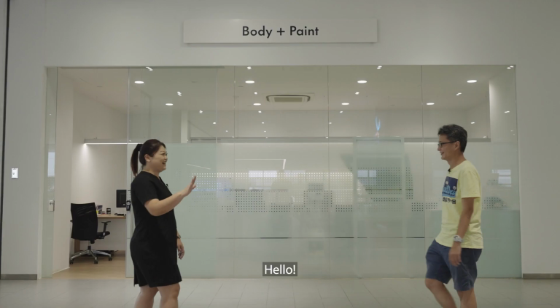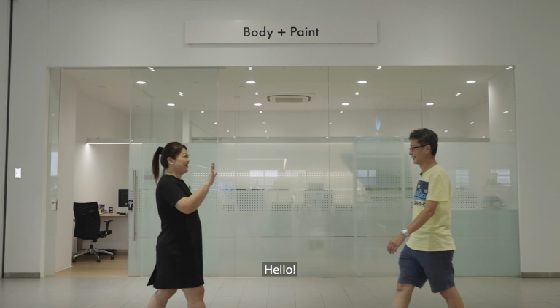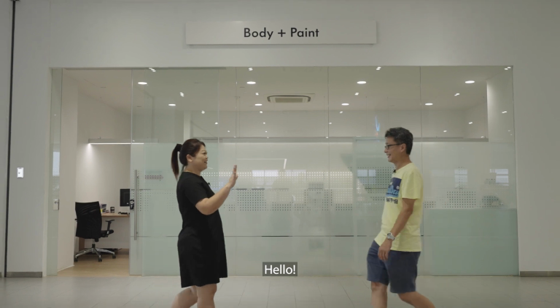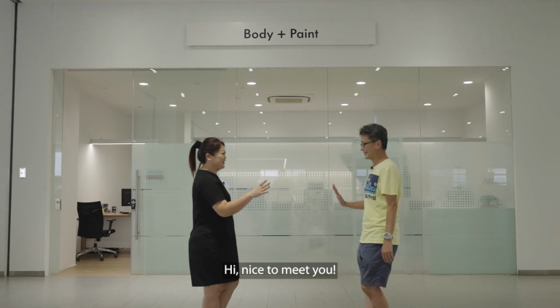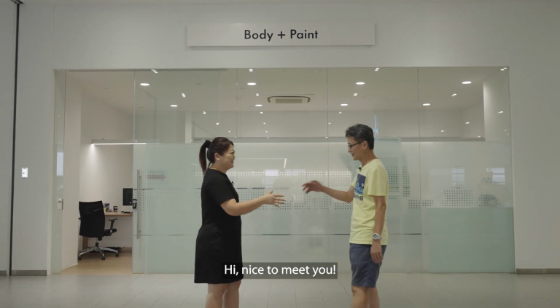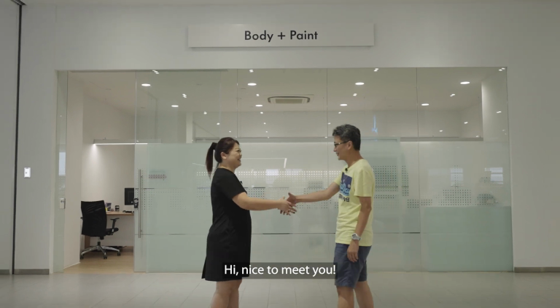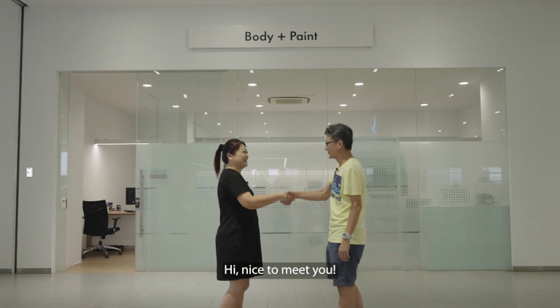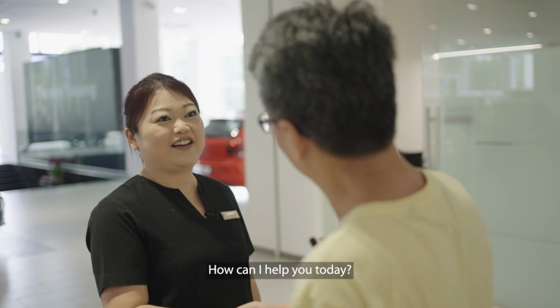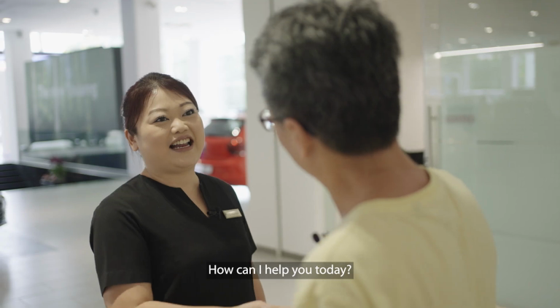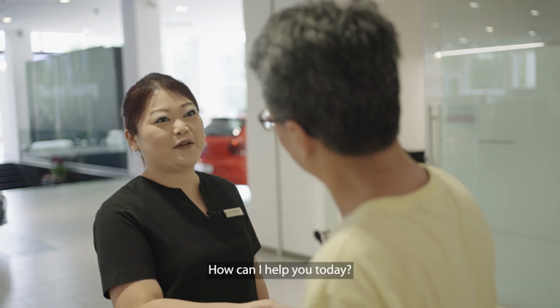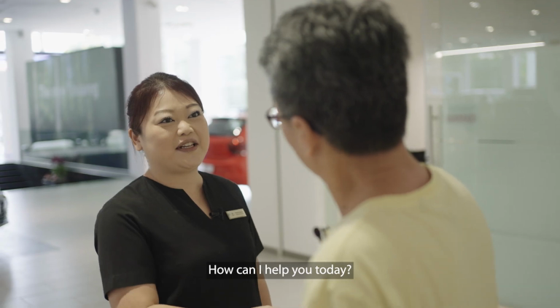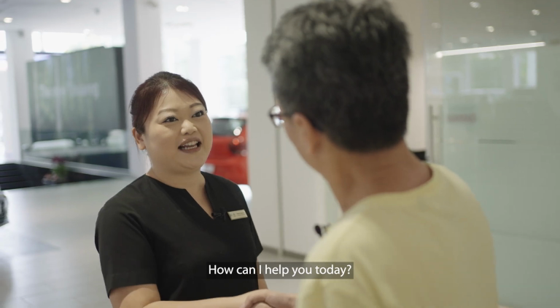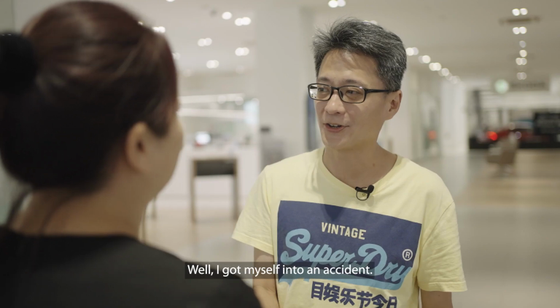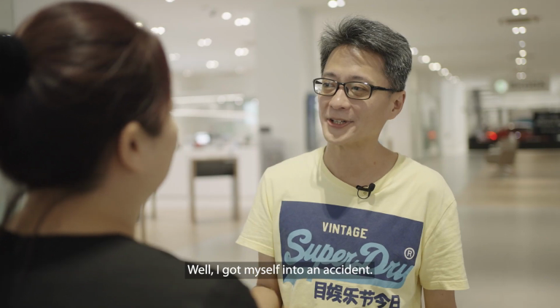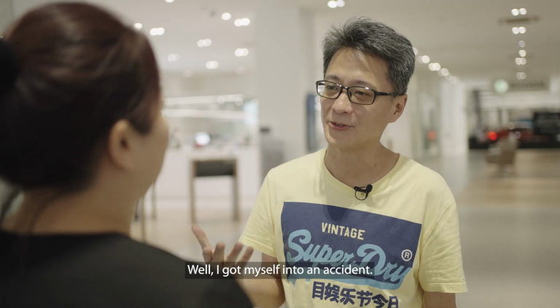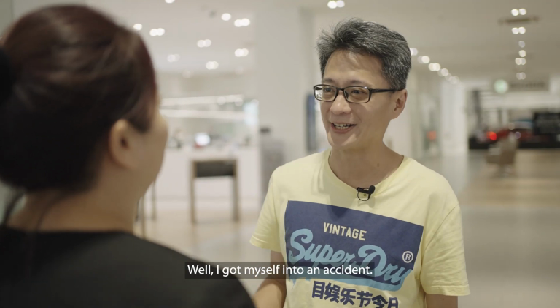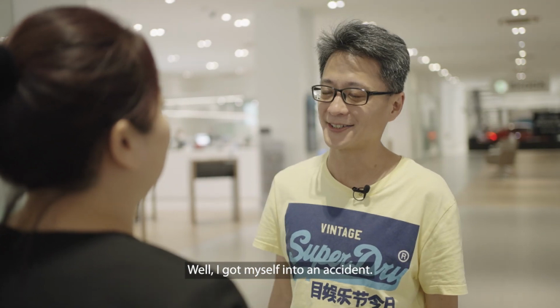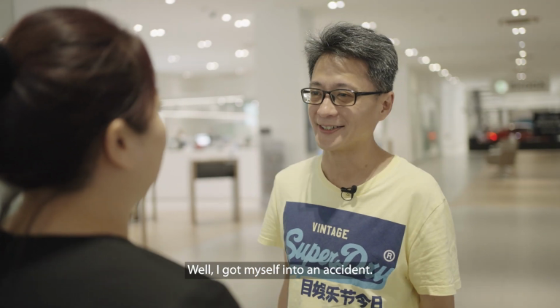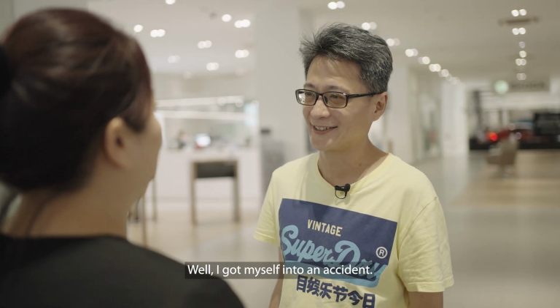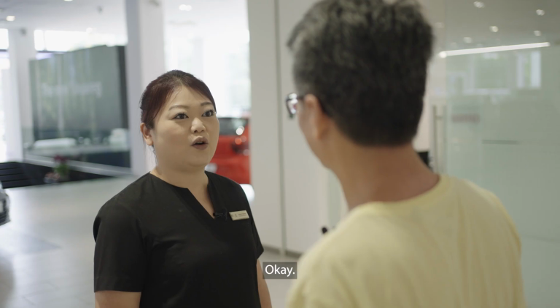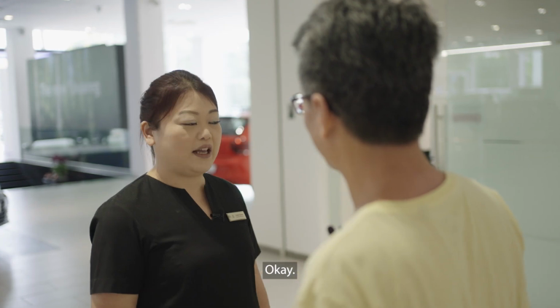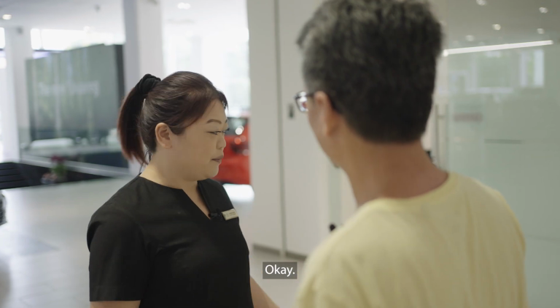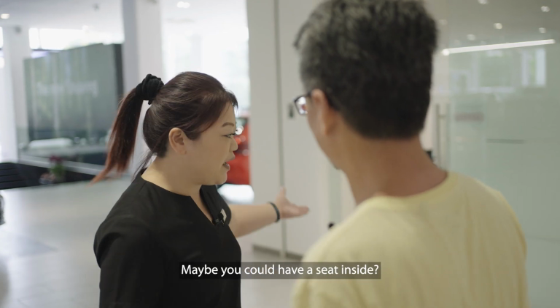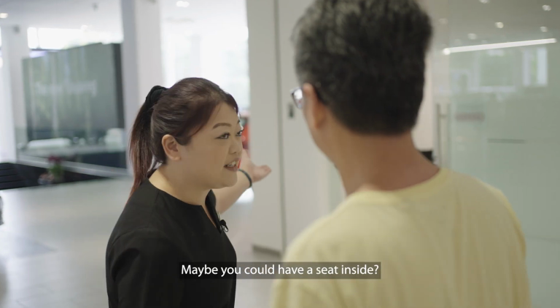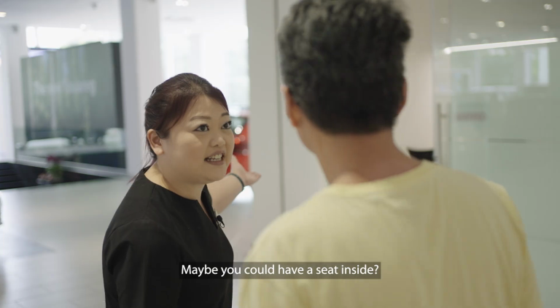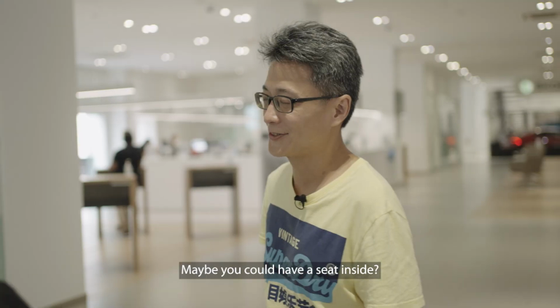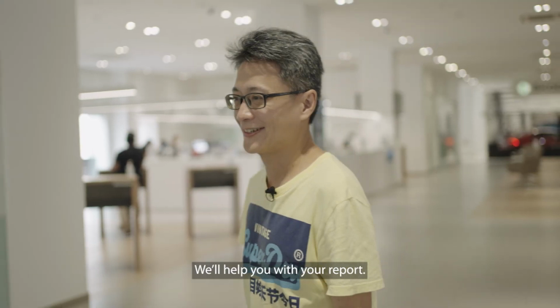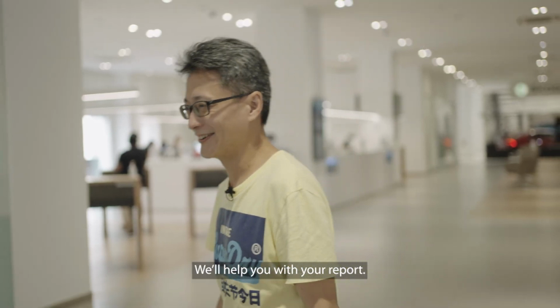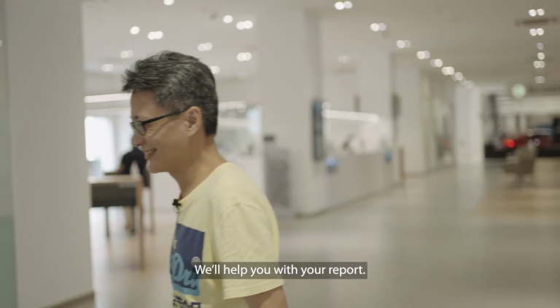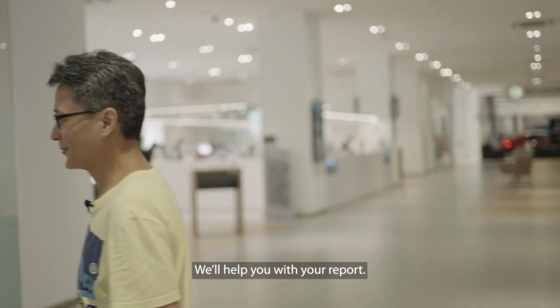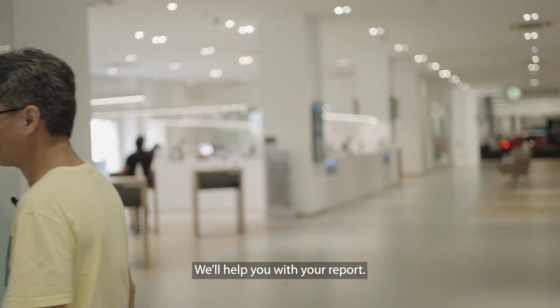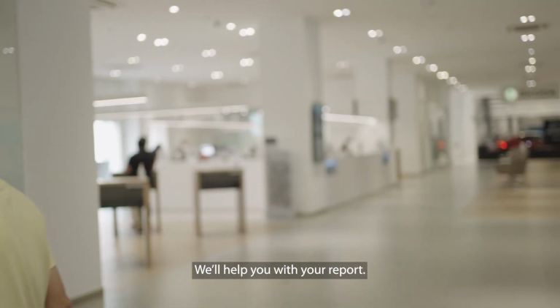Hello. Hi, nice to meet you. How can I help you today? Well, I got myself into an accident. Okay, maybe have a seat inside — I'll help you do the reporting.